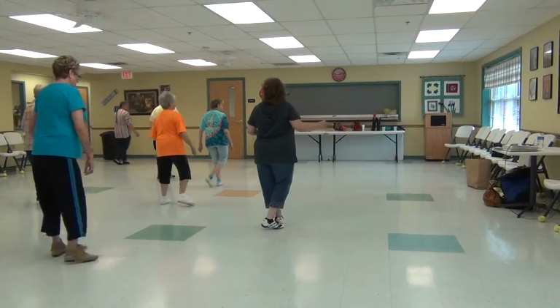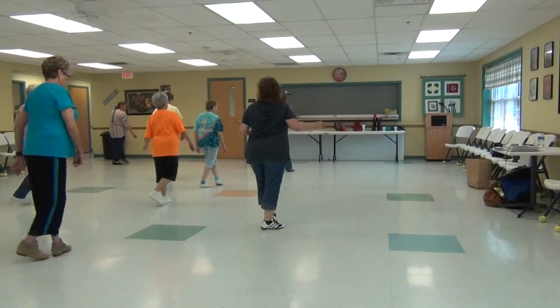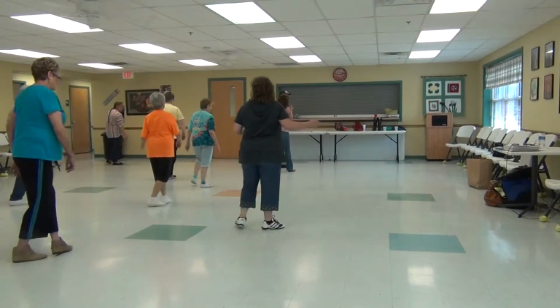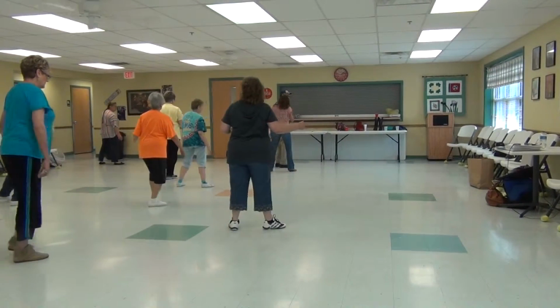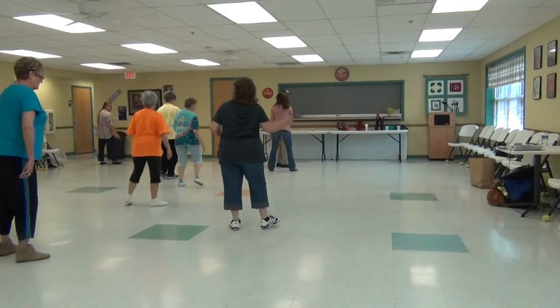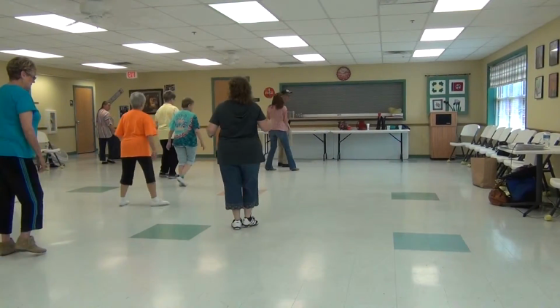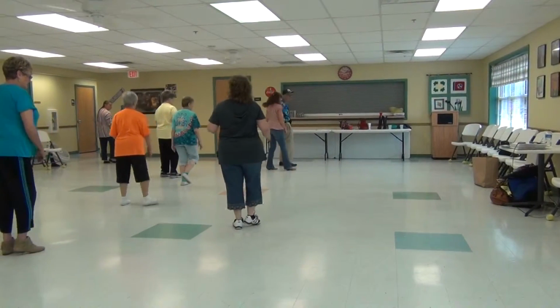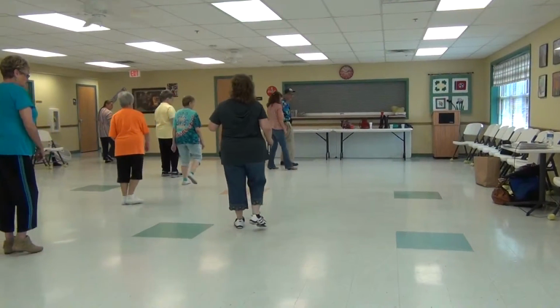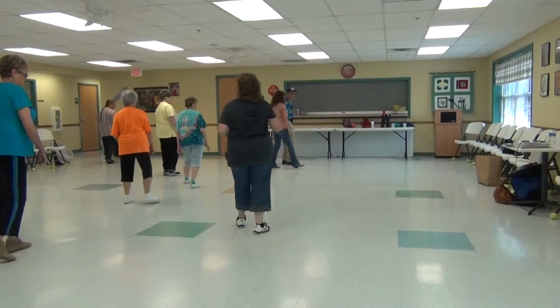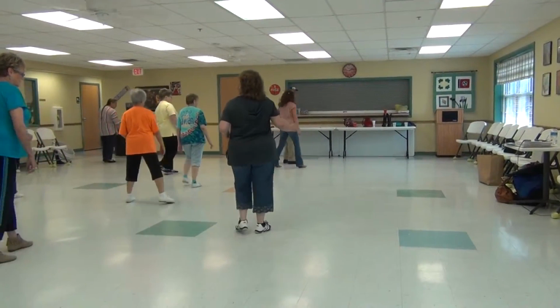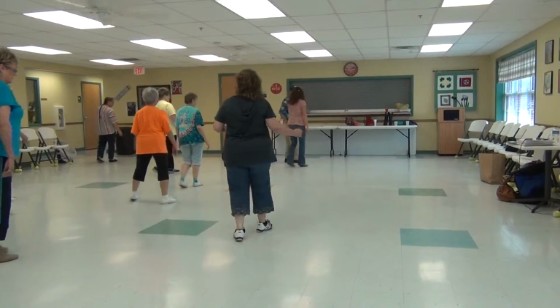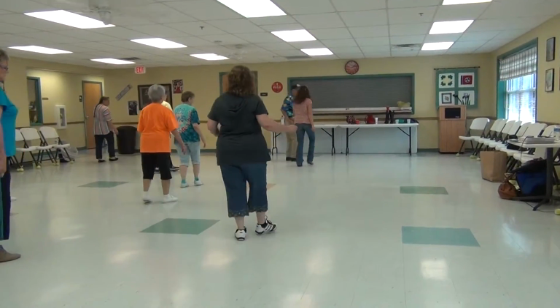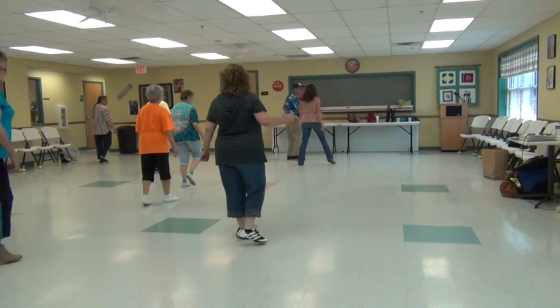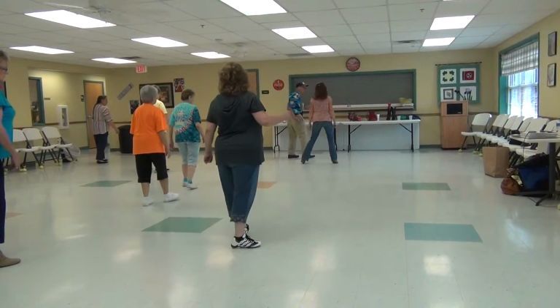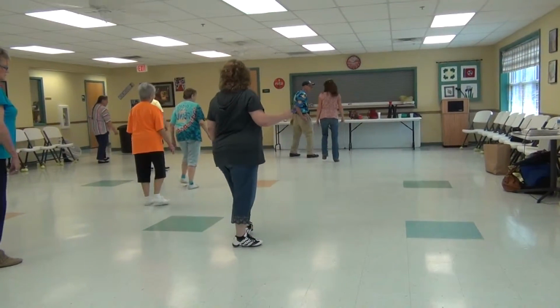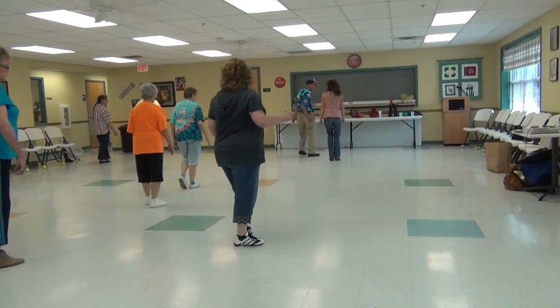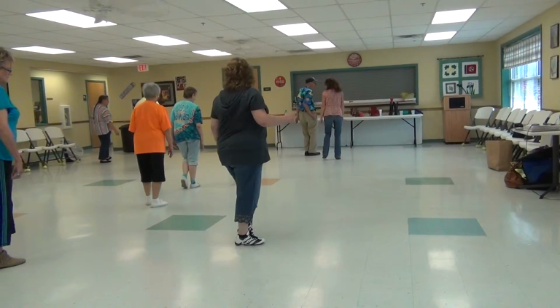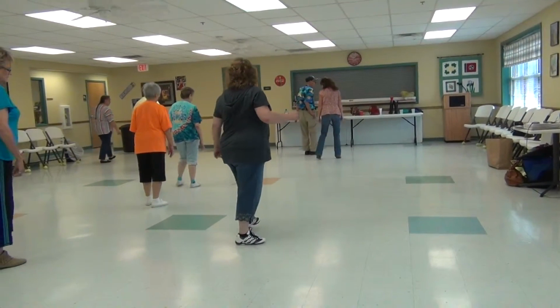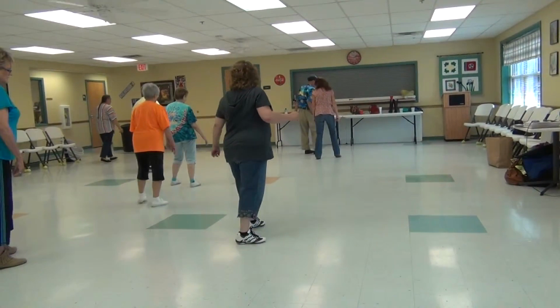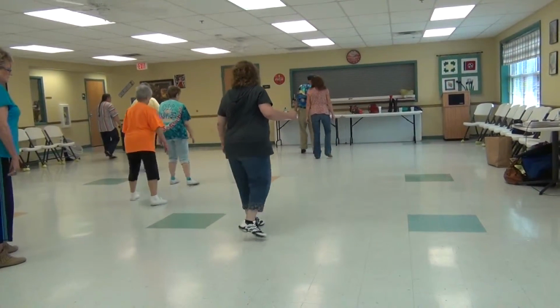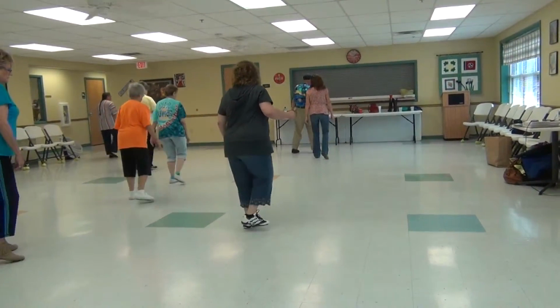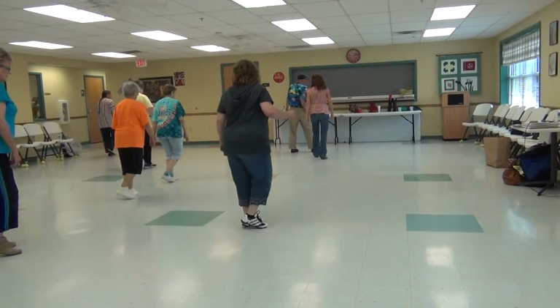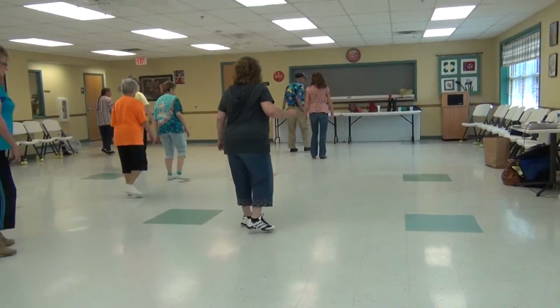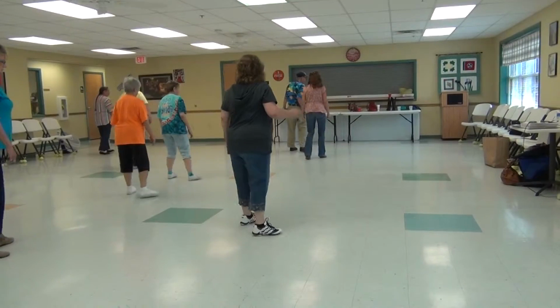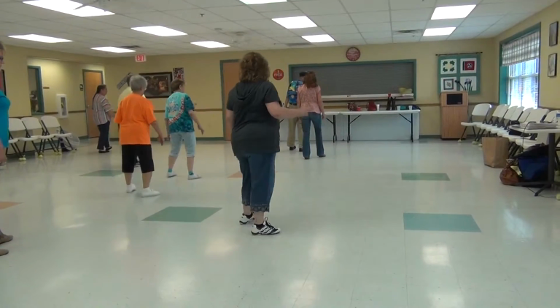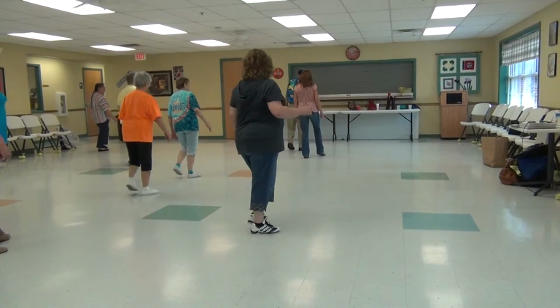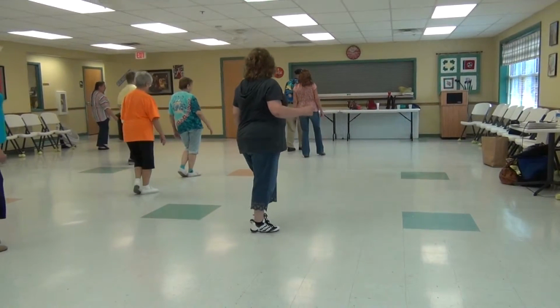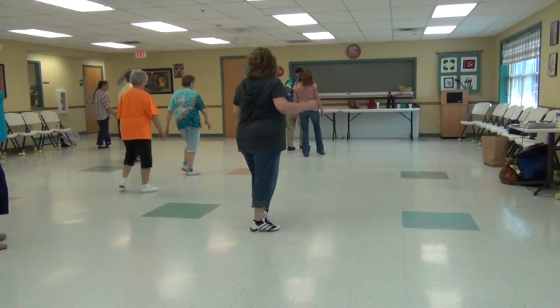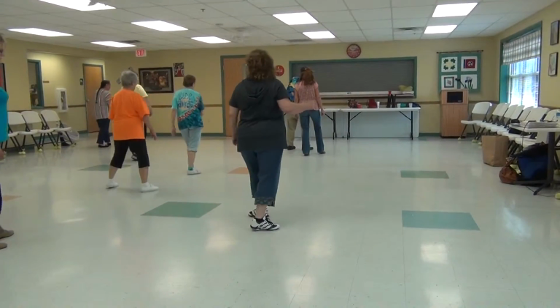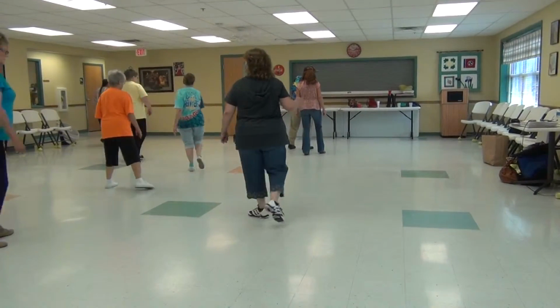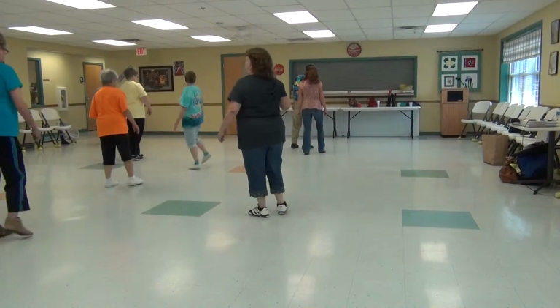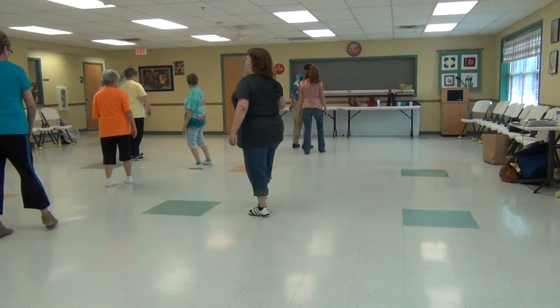Step, step, touch. Back, back, back, touch. Forward, touch. Back, touch. Forward, turn.